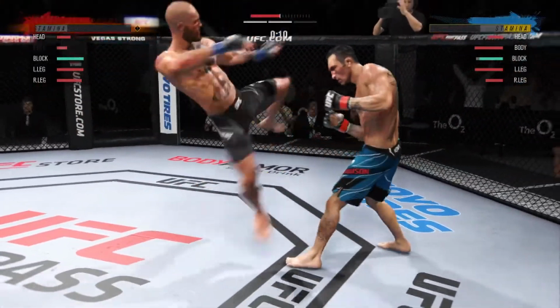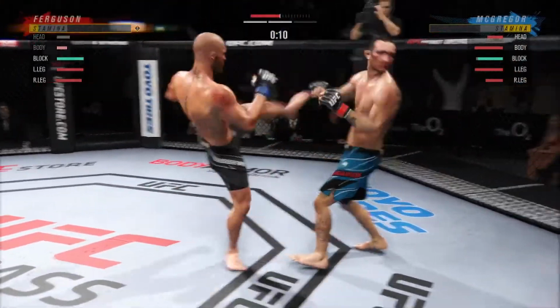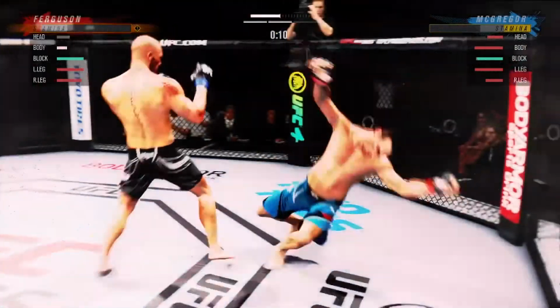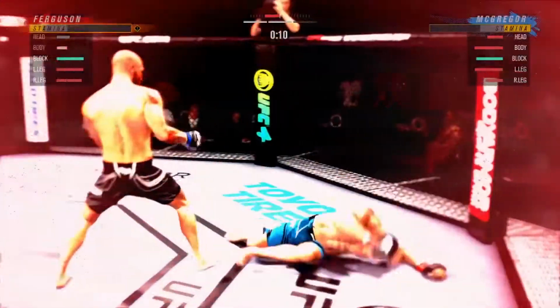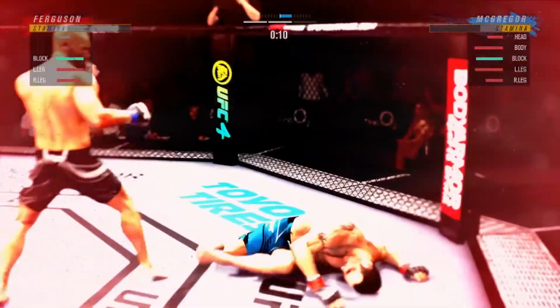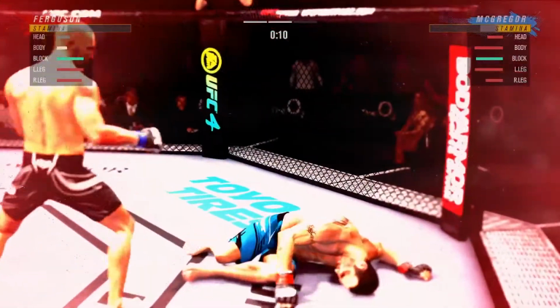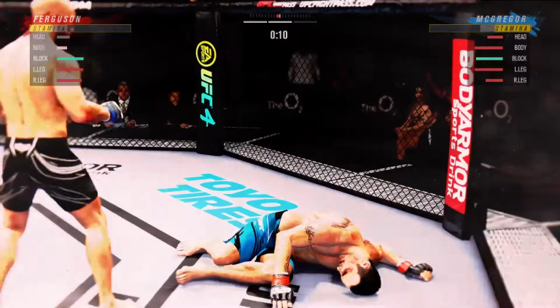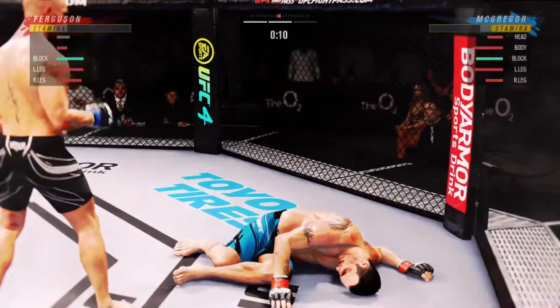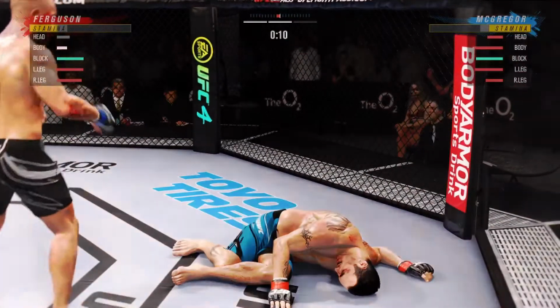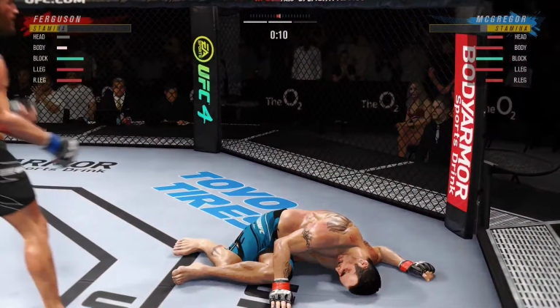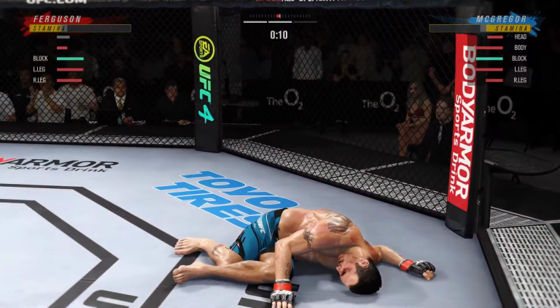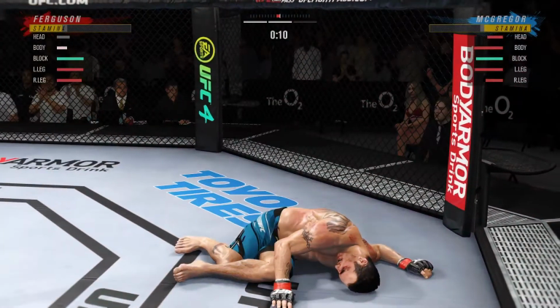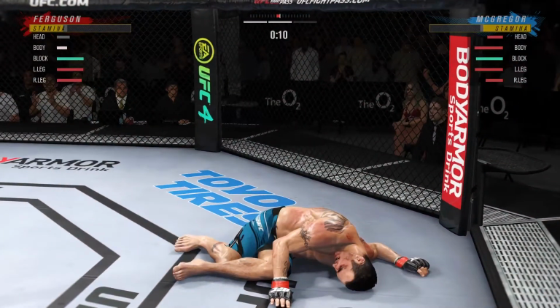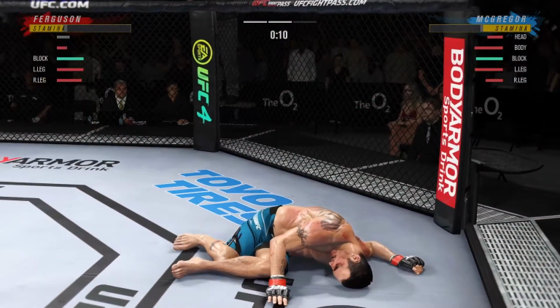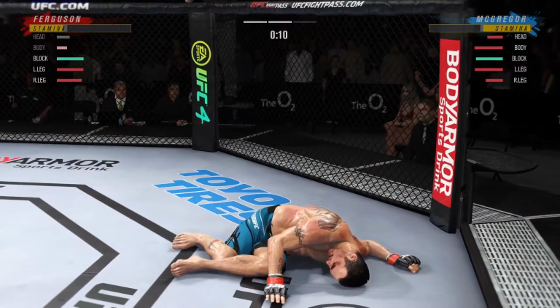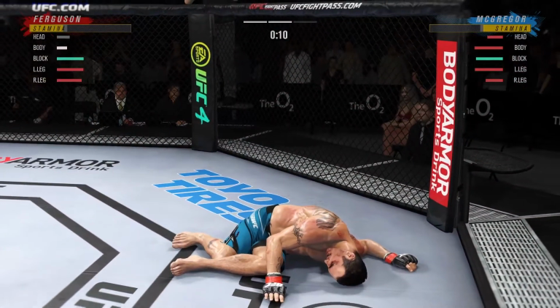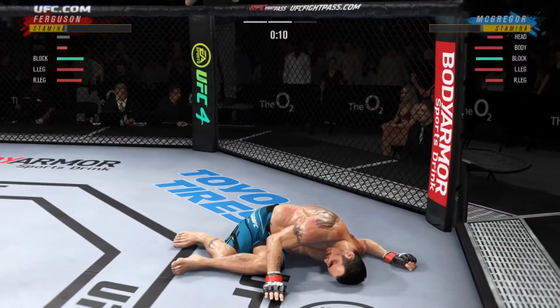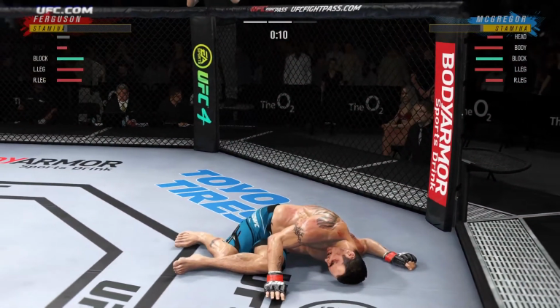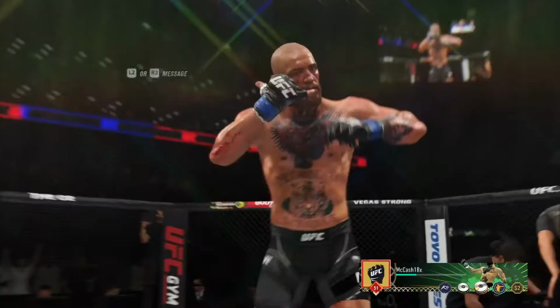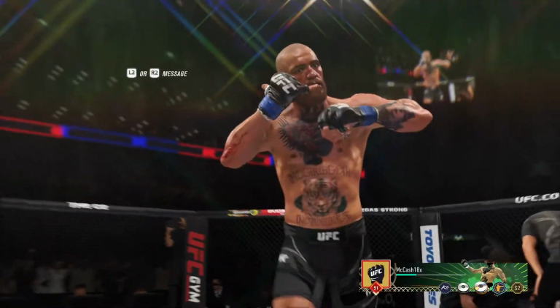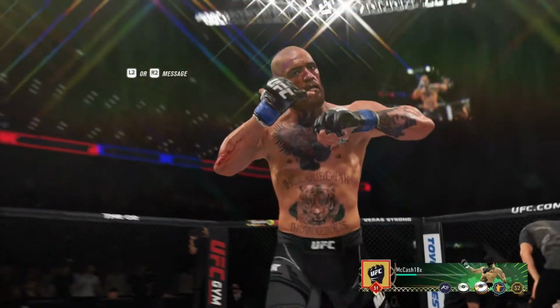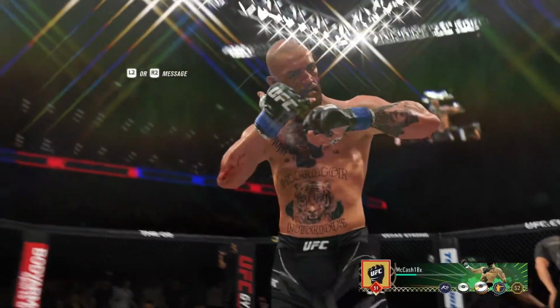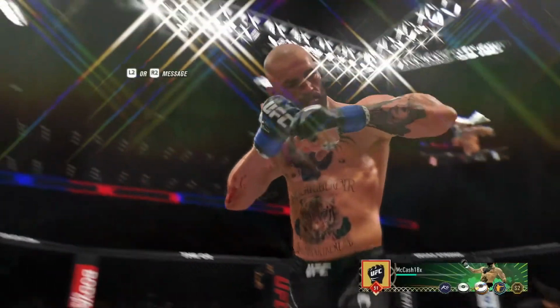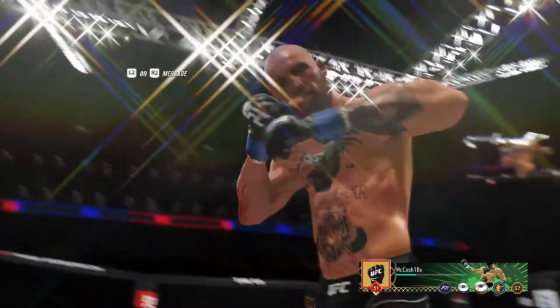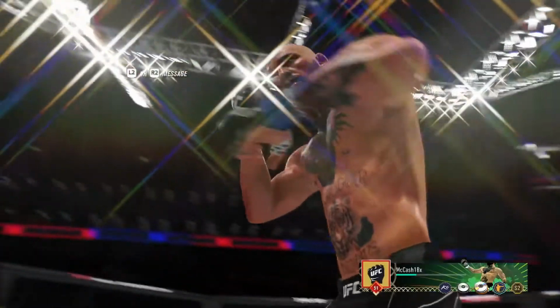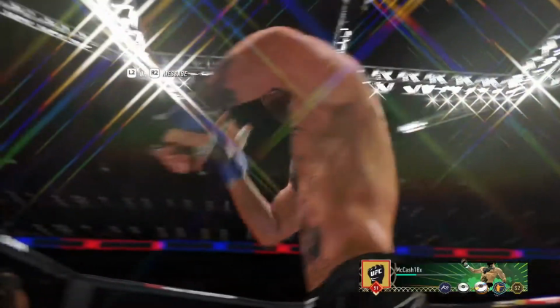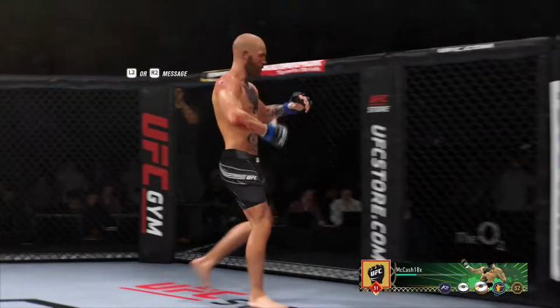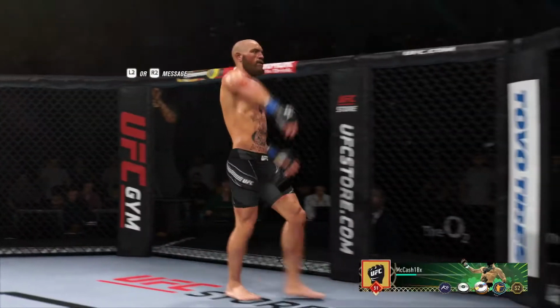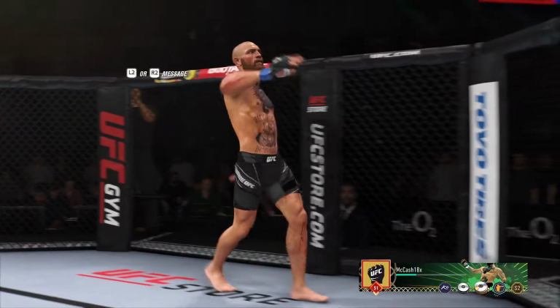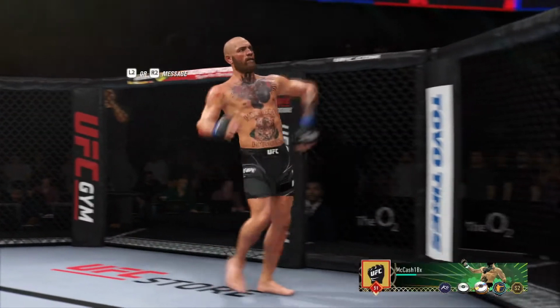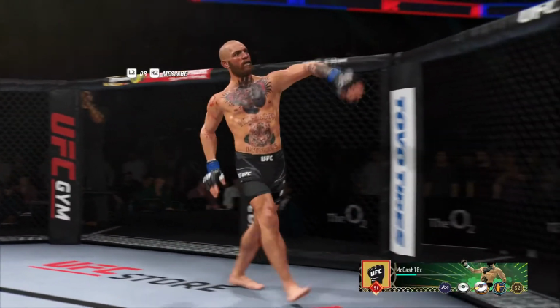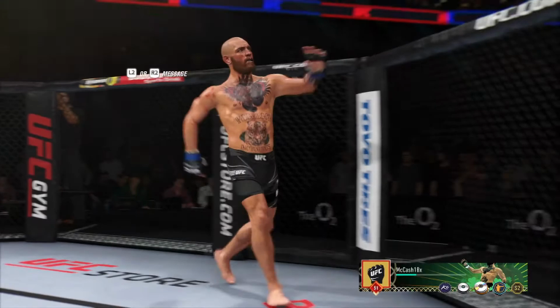Oh! And just like that, the fight is over! I'm not even sure the opponent saw it coming, quite frankly.